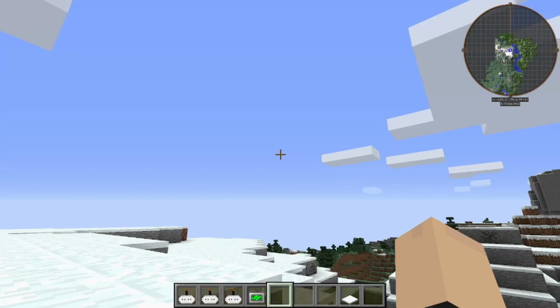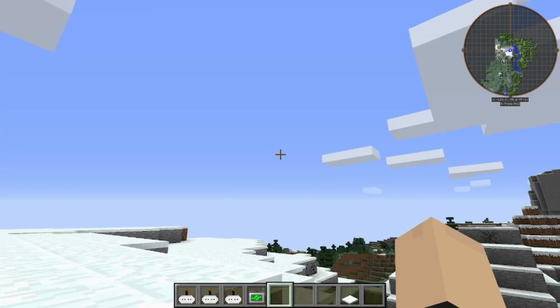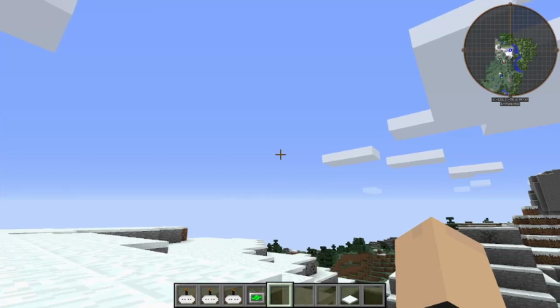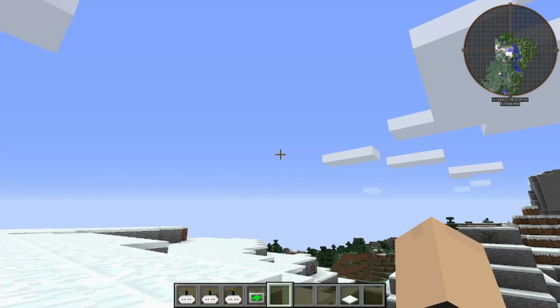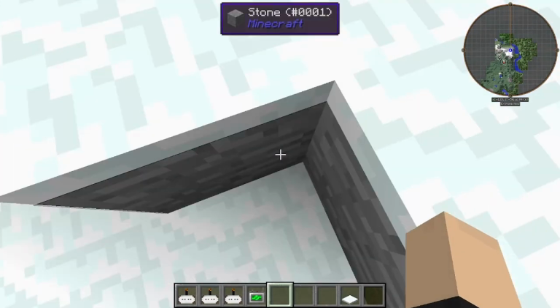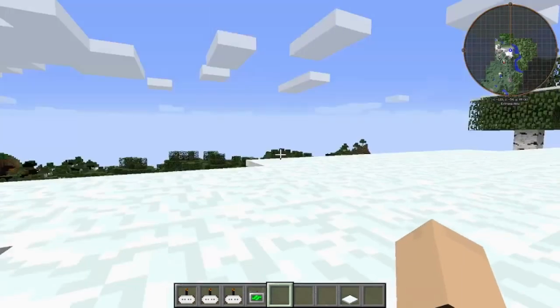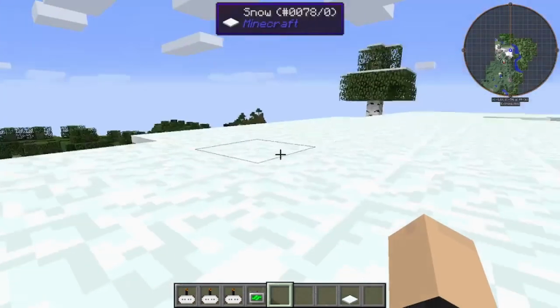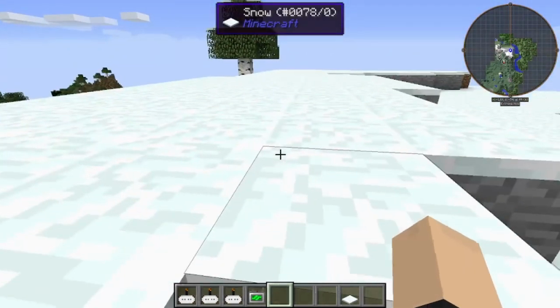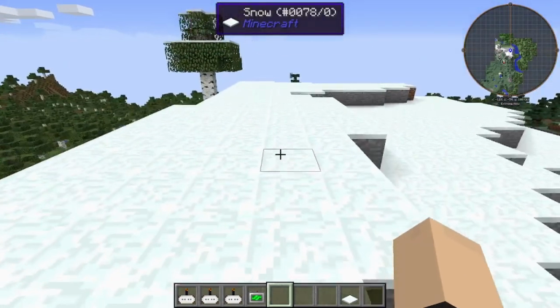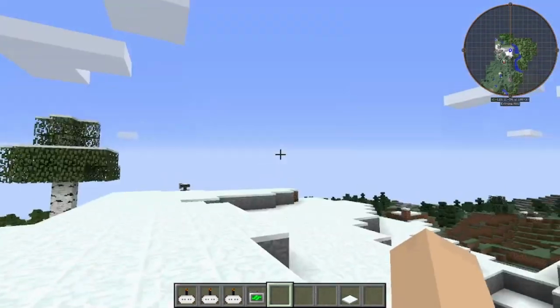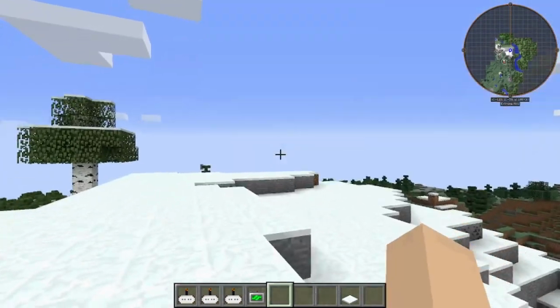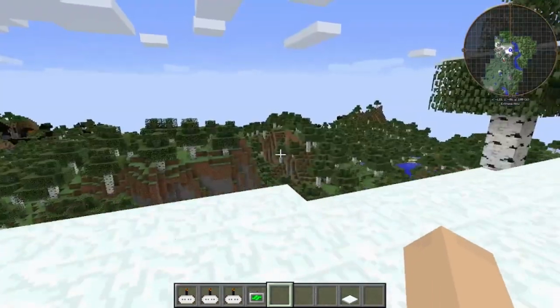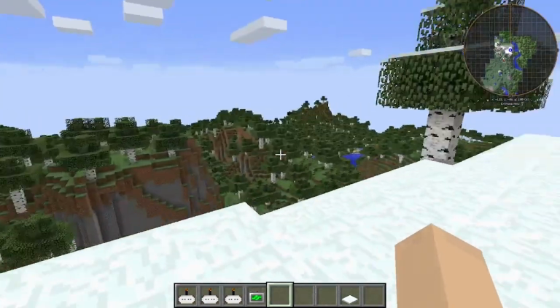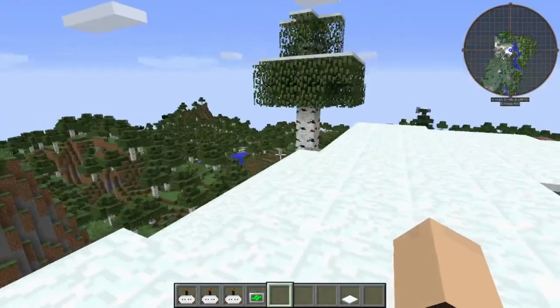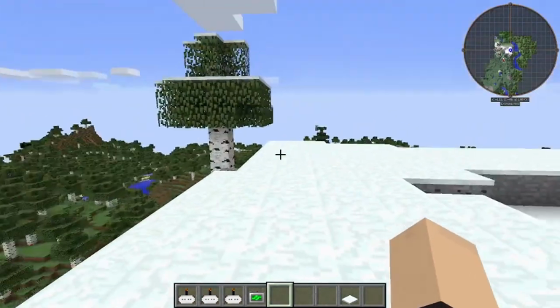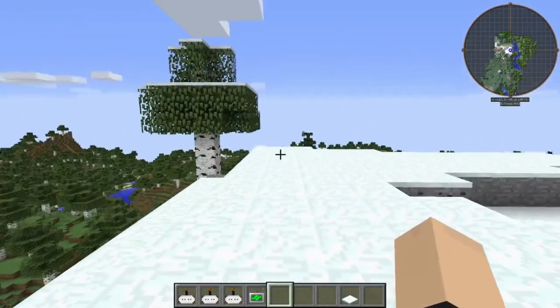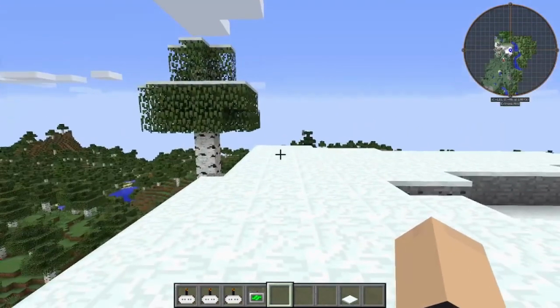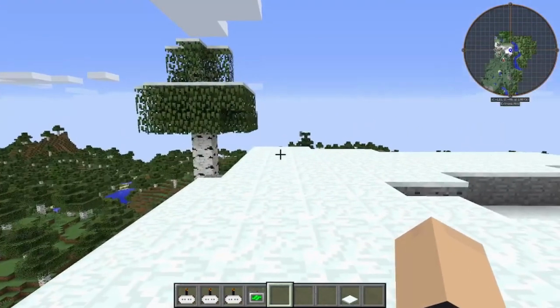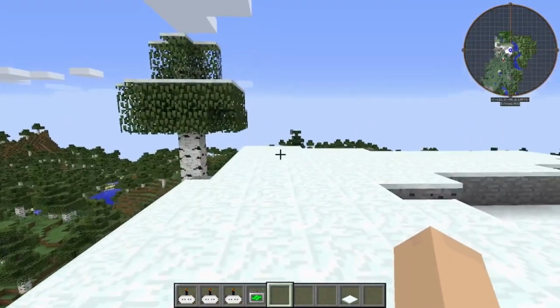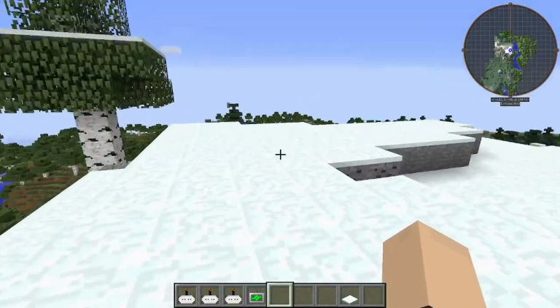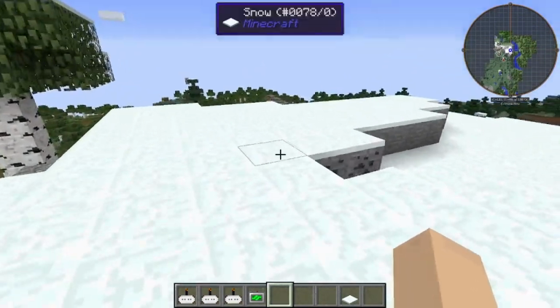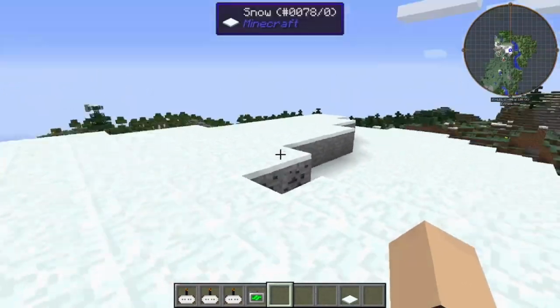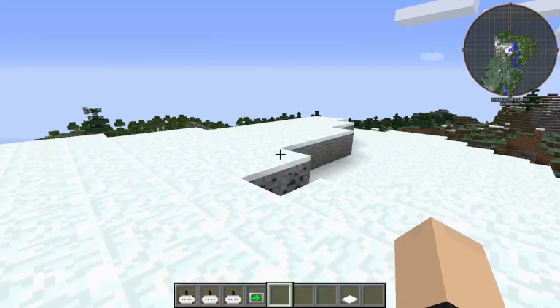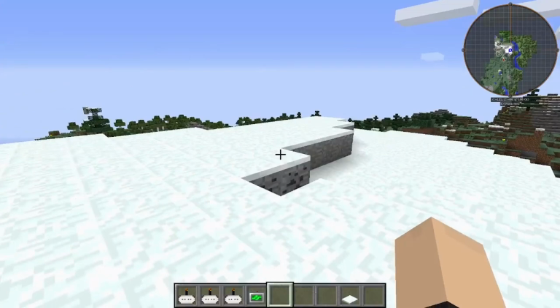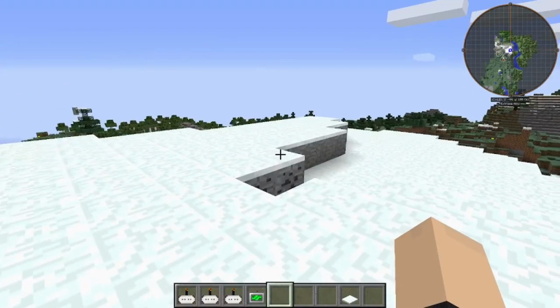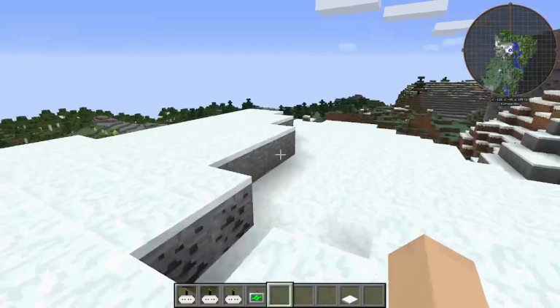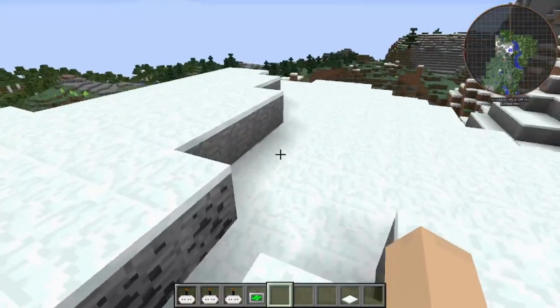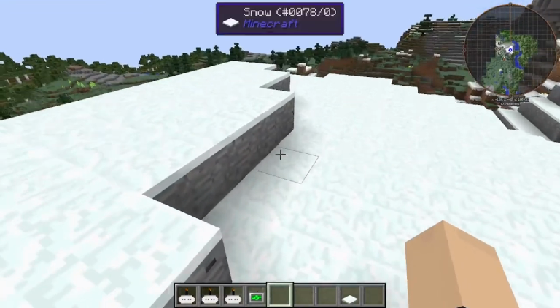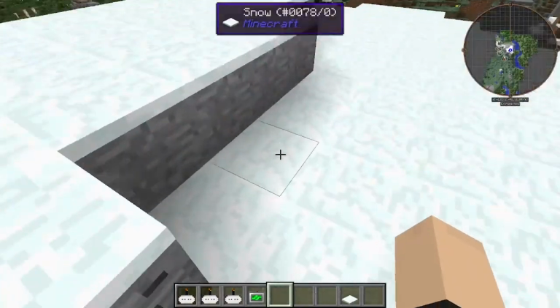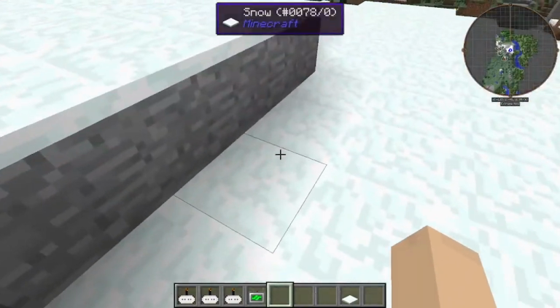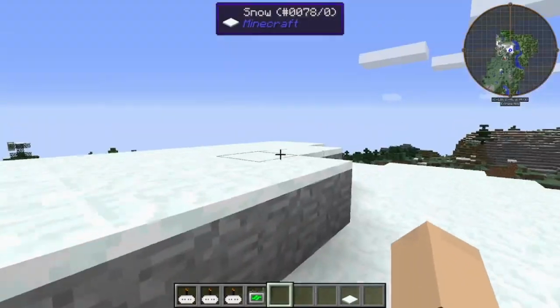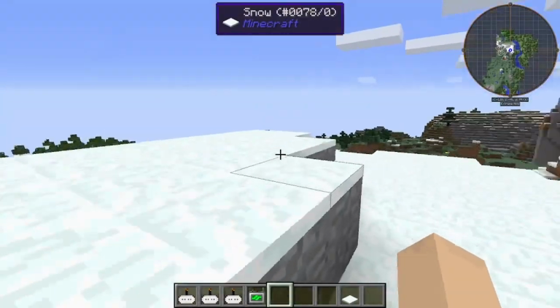One might say that this is a very nice mountain. One also might say there might be a thermonuclear missile under here. And that's what we're exploring today.